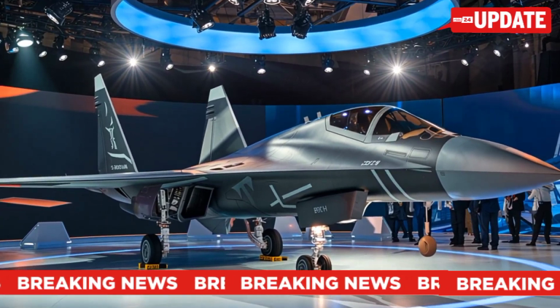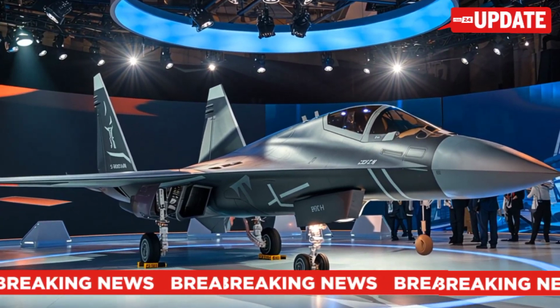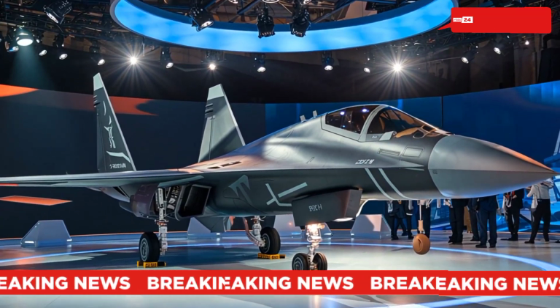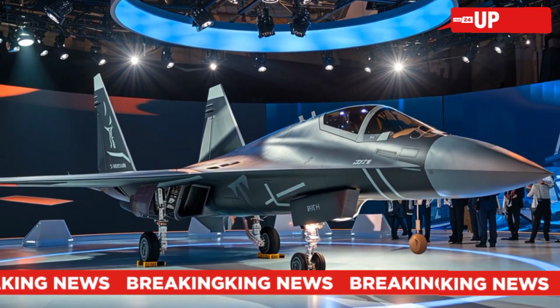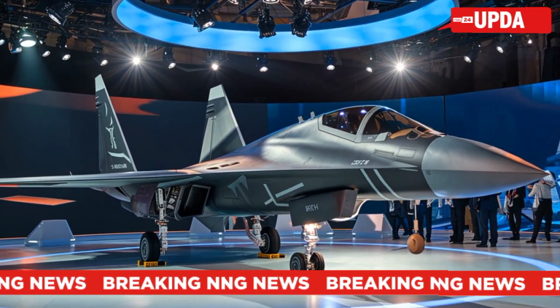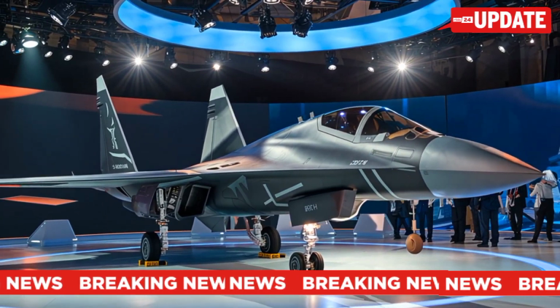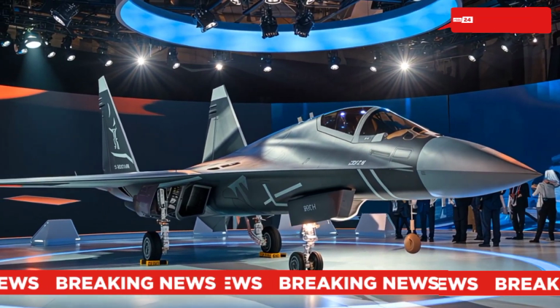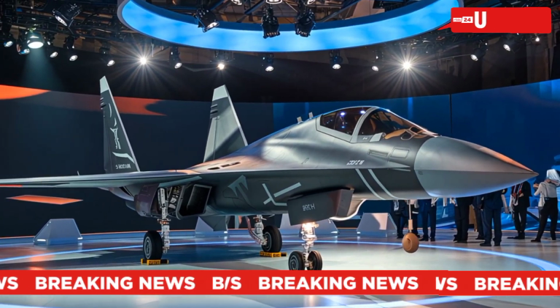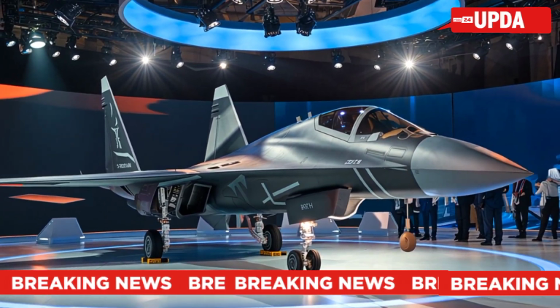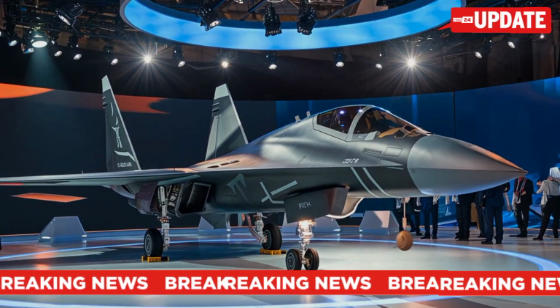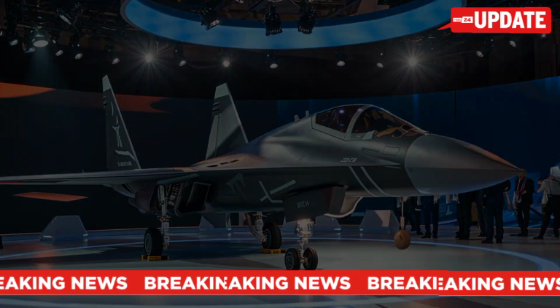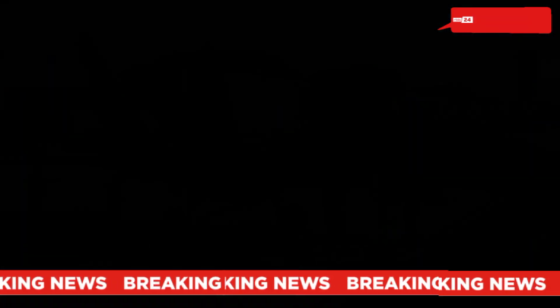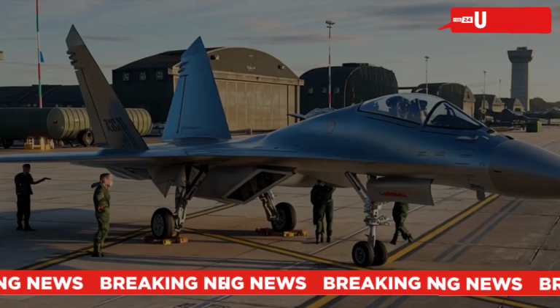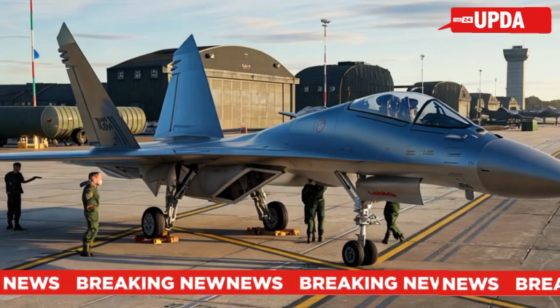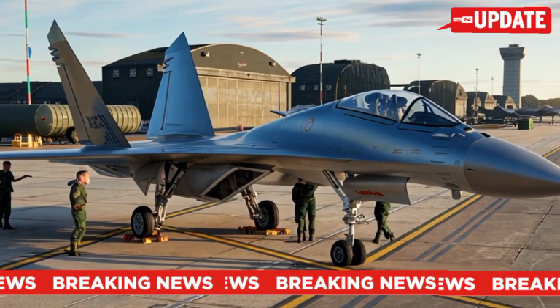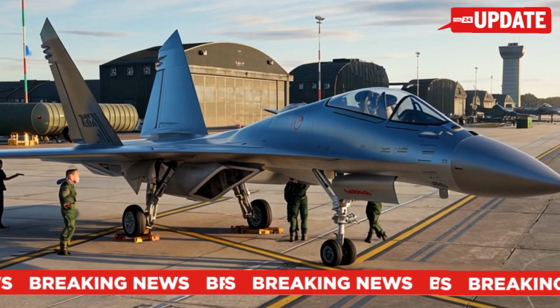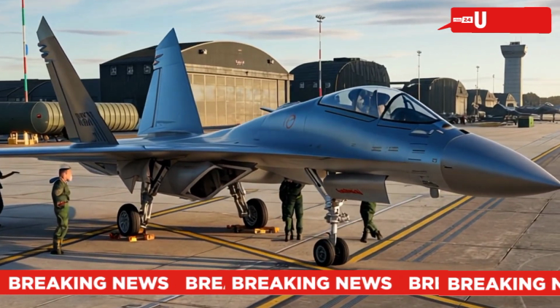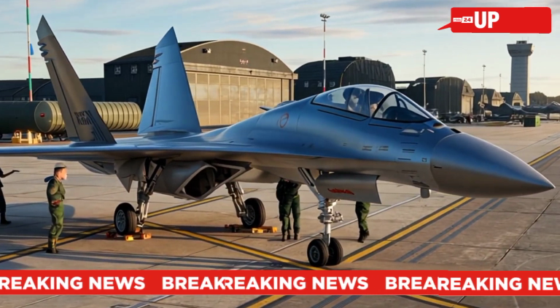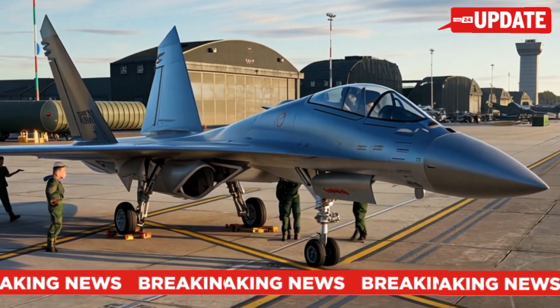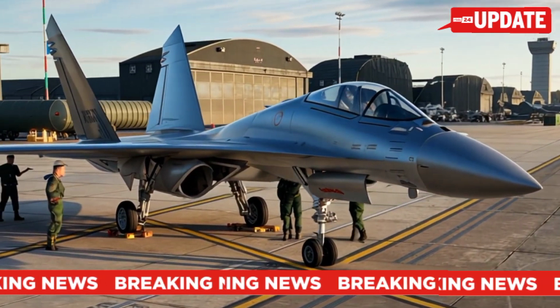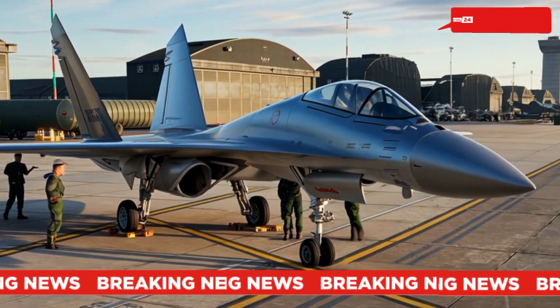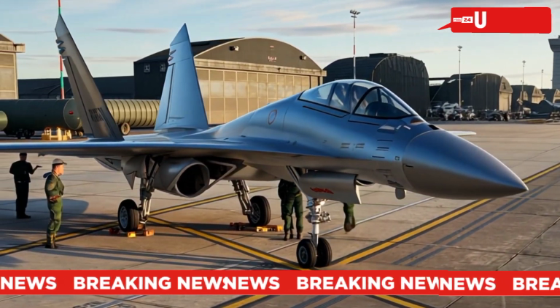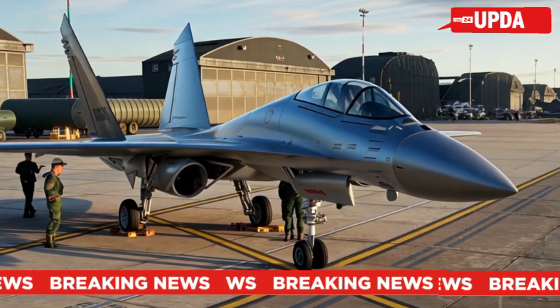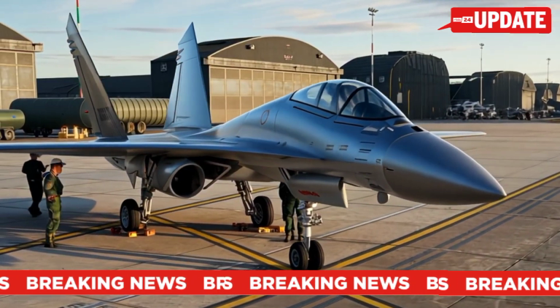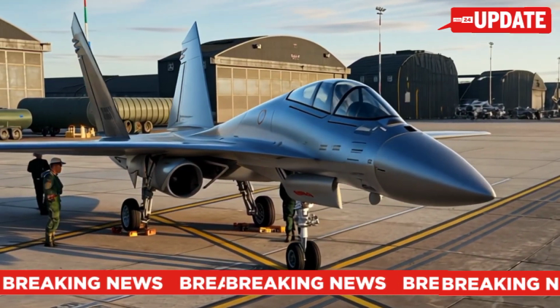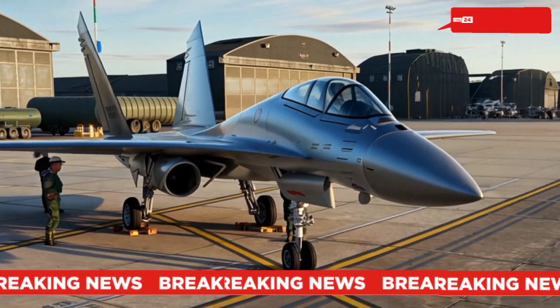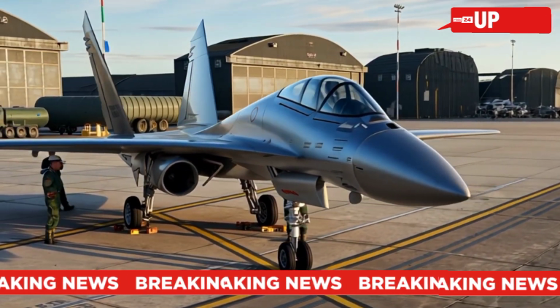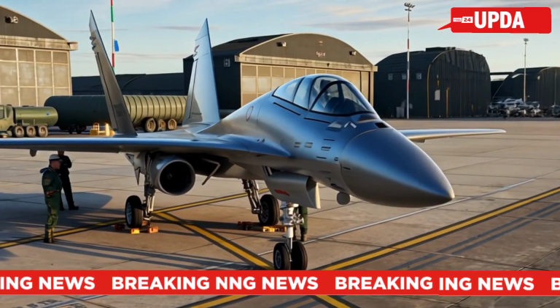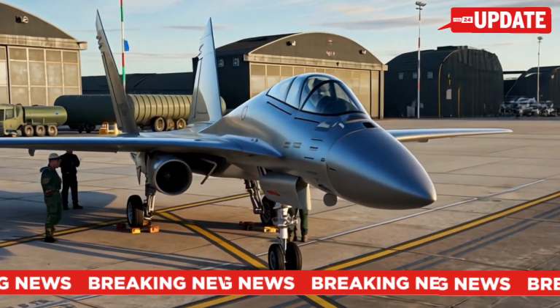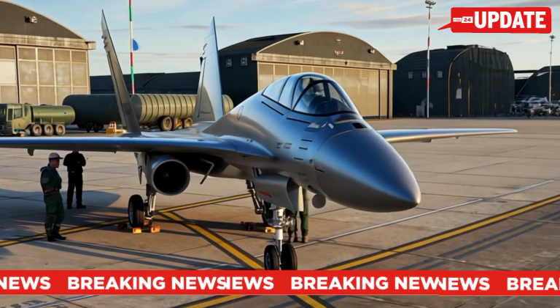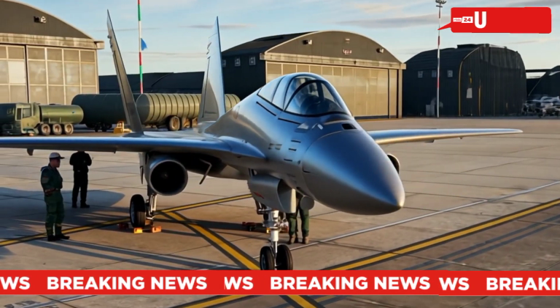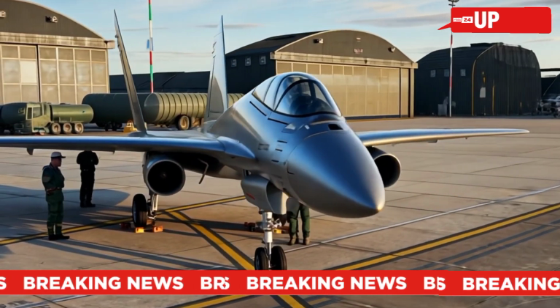Is the Su-57 the future of aerial warfare? Only time will tell. Let us know your thoughts in the comments, and don't forget to like, share, and subscribe for more military tech updates.